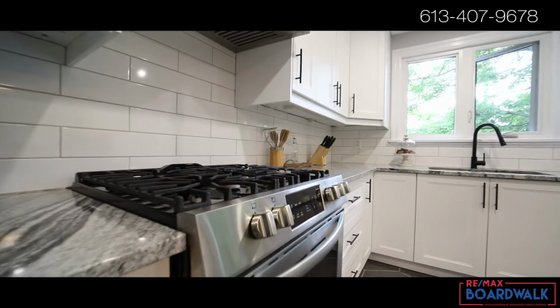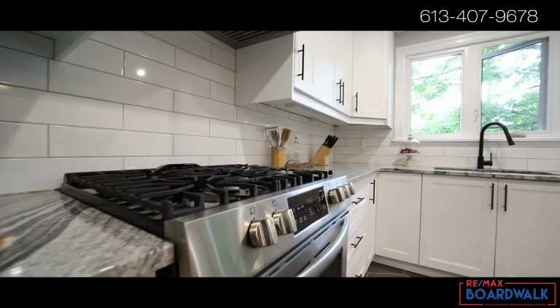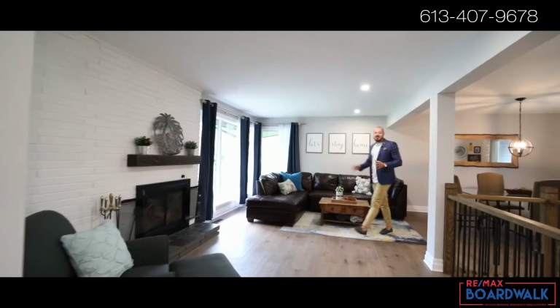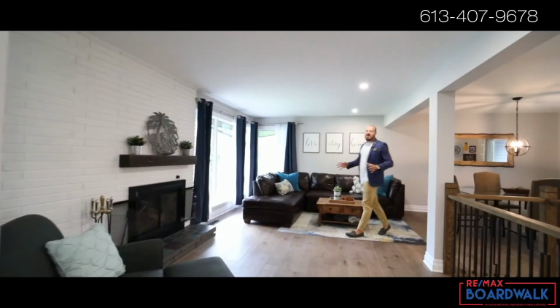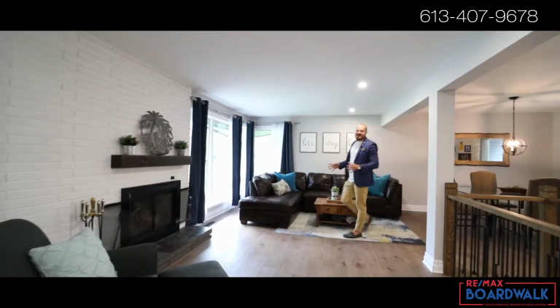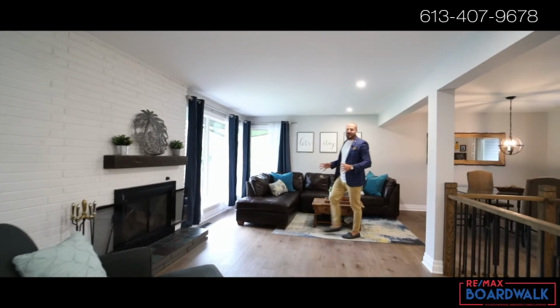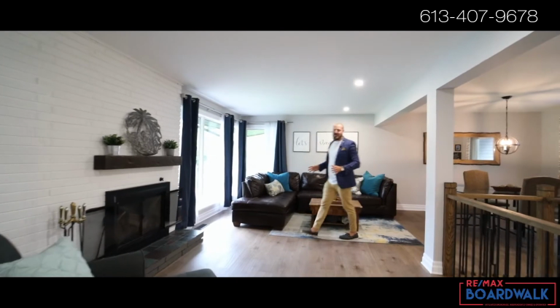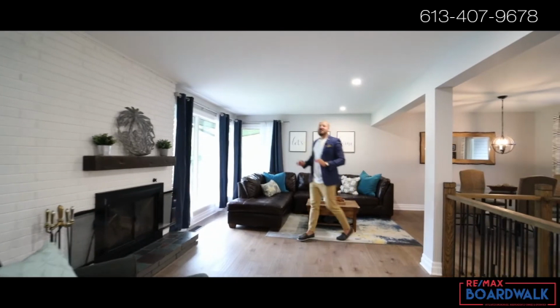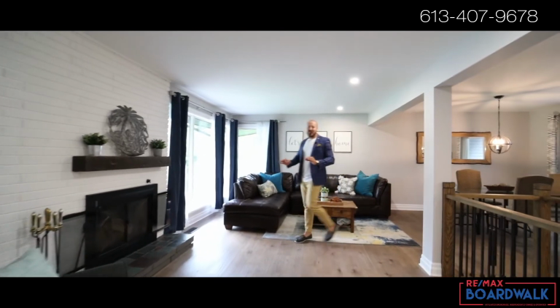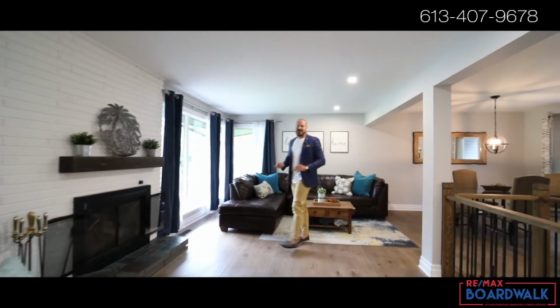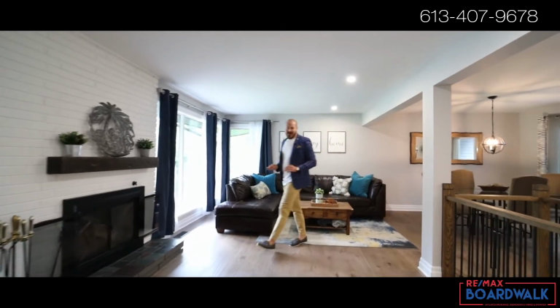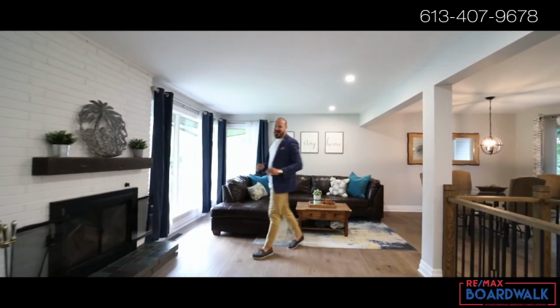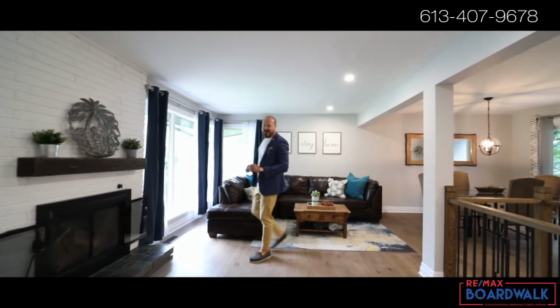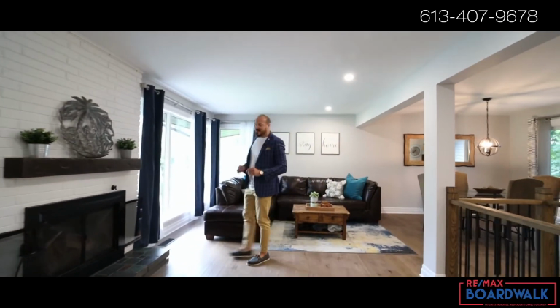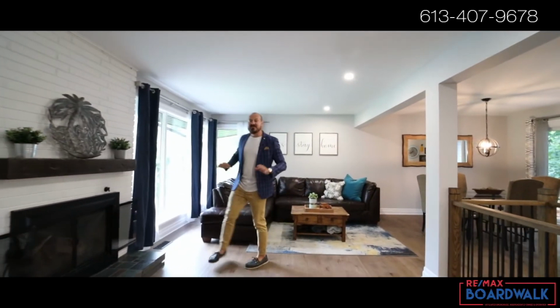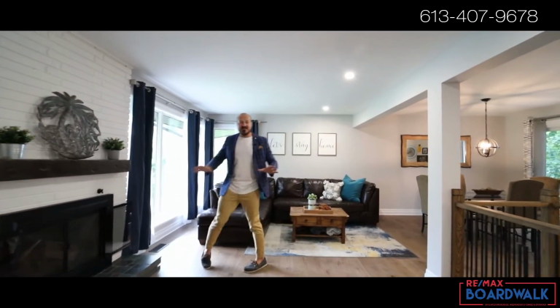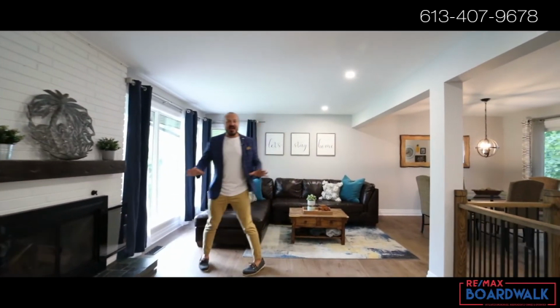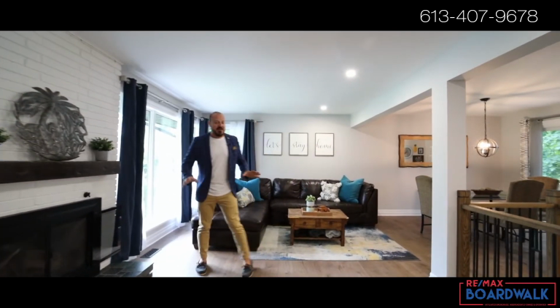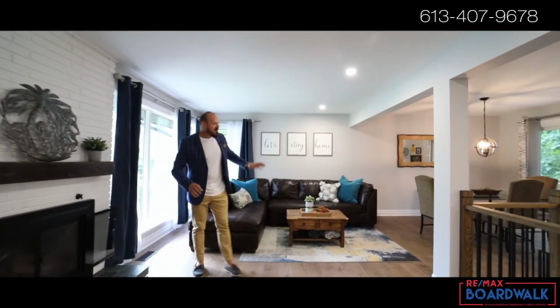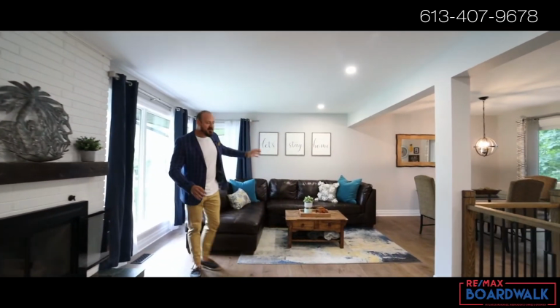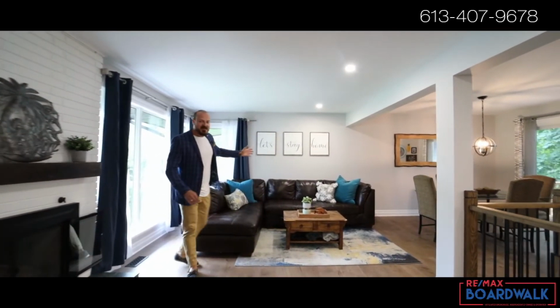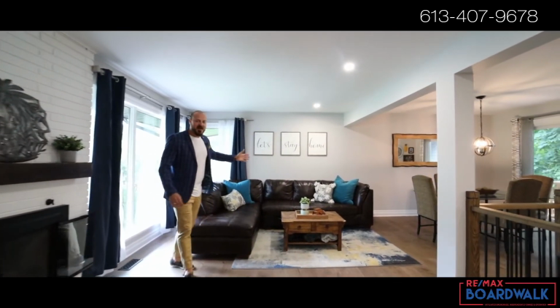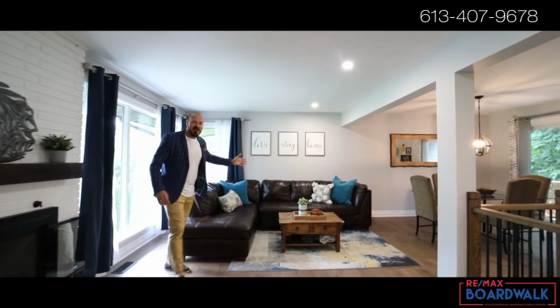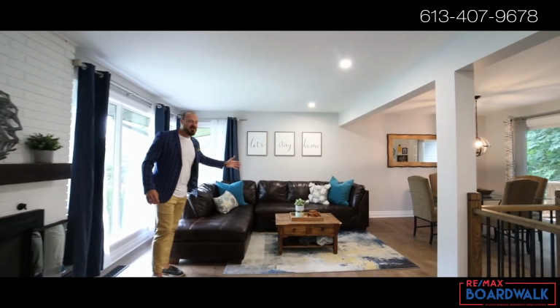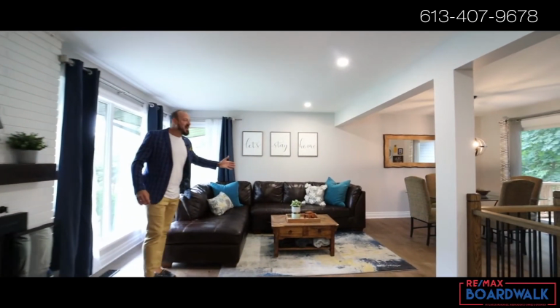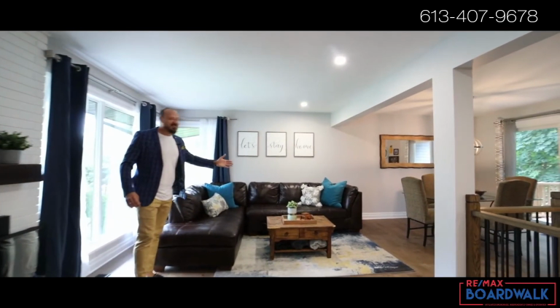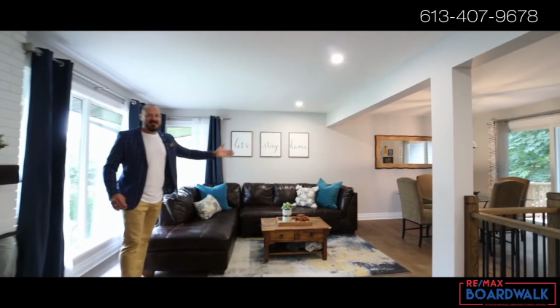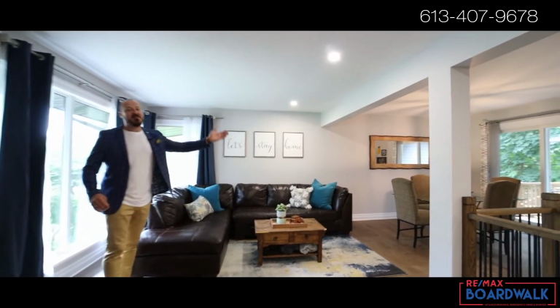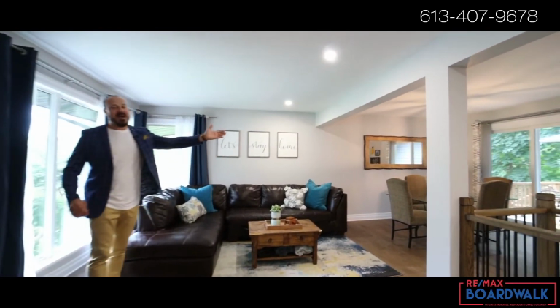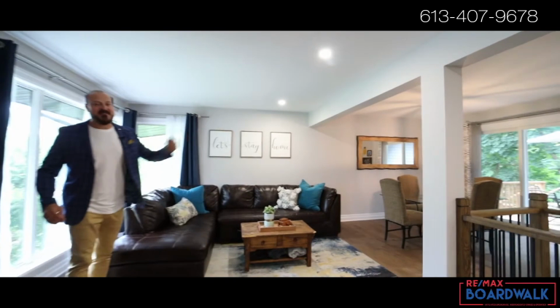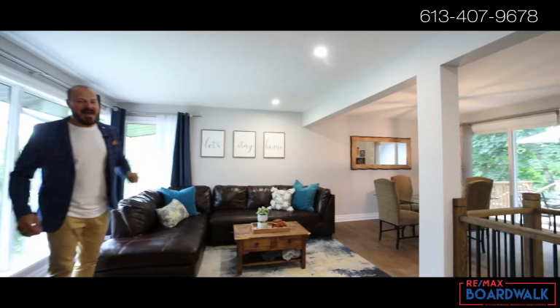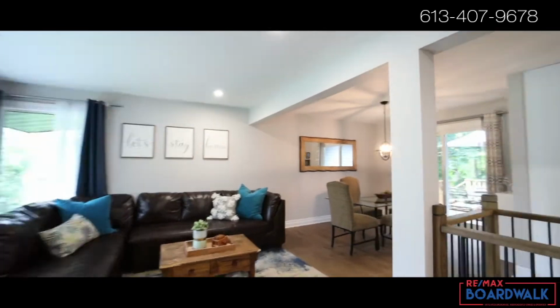This open concept layout is perfect for entertaining. There's tons of natural light from the newly installed windows and access to your massive back deck.